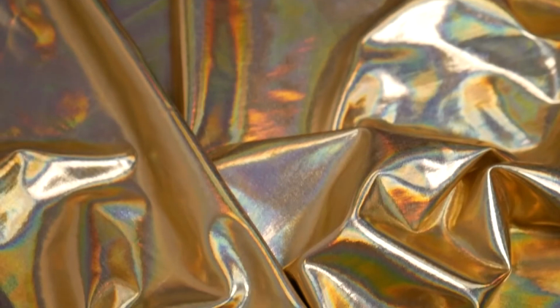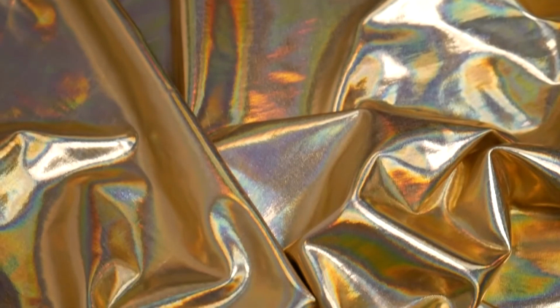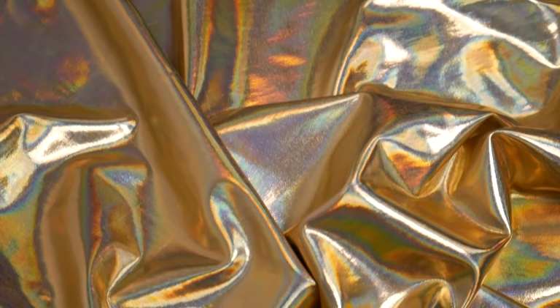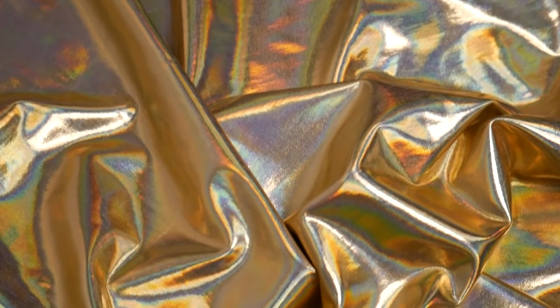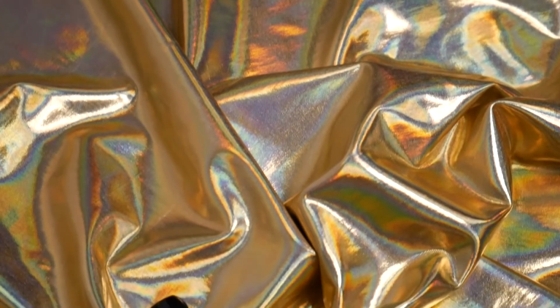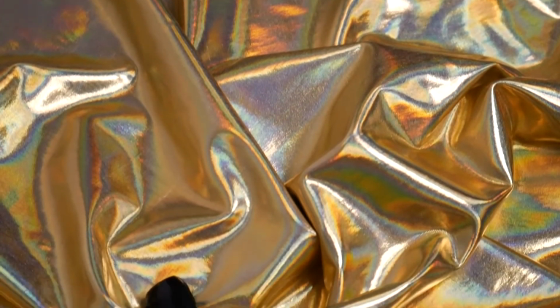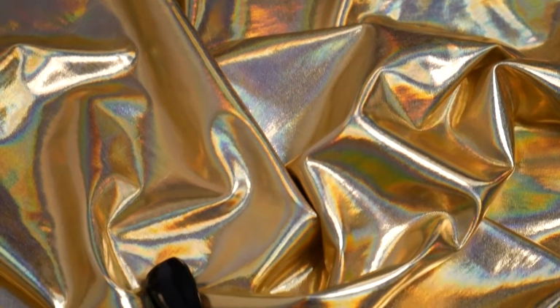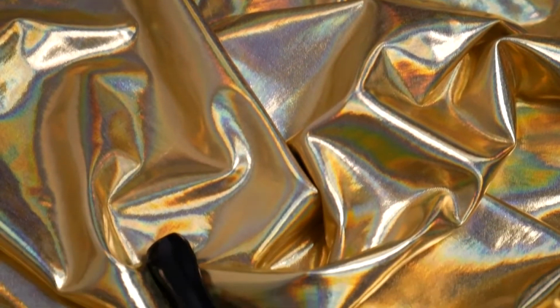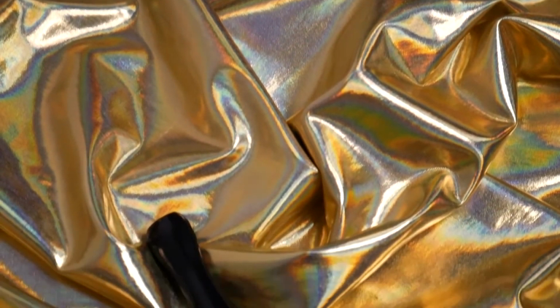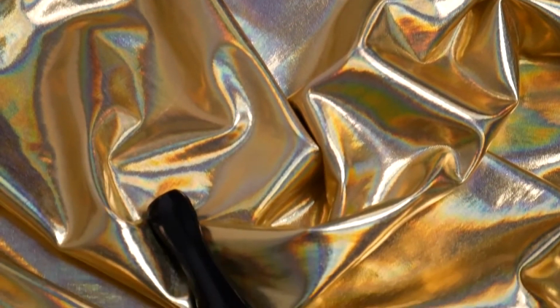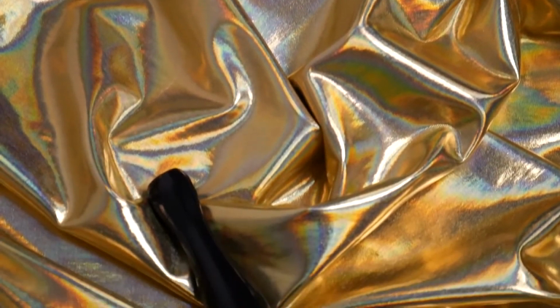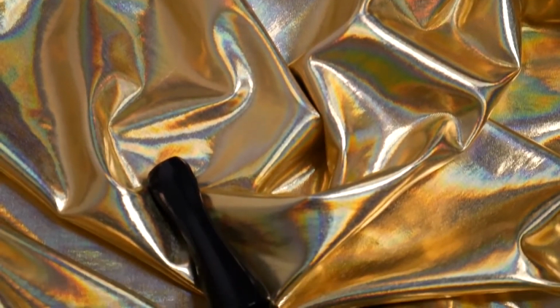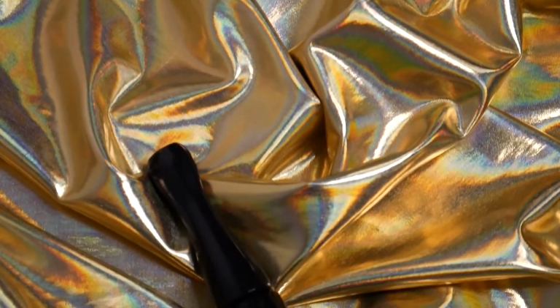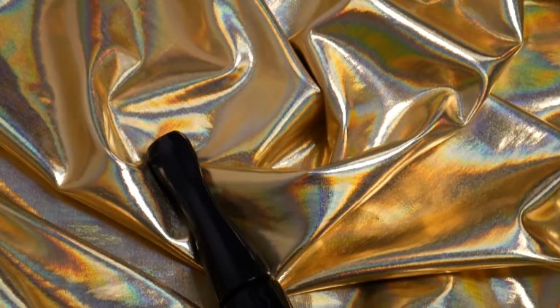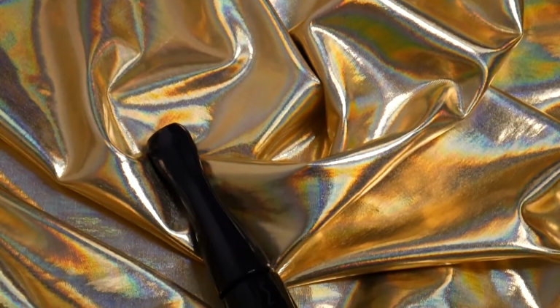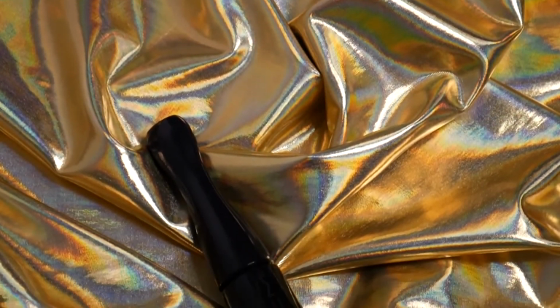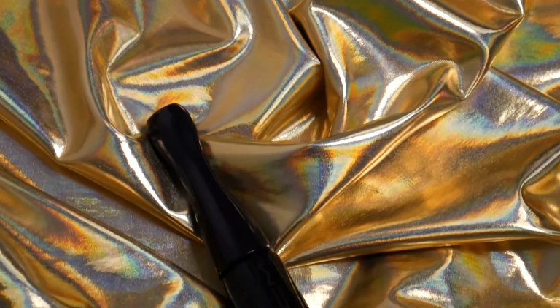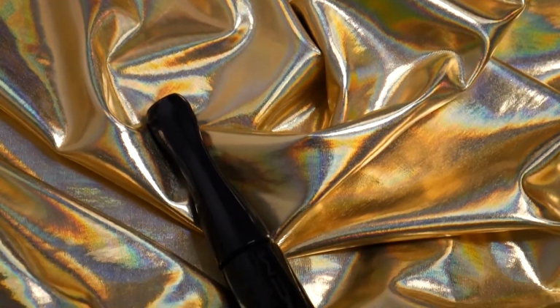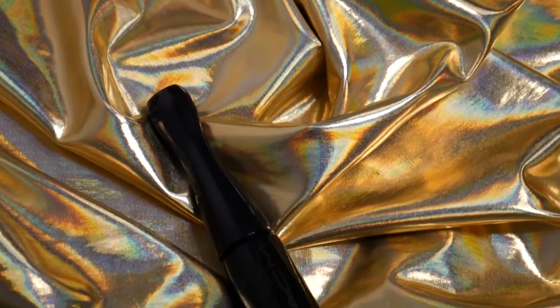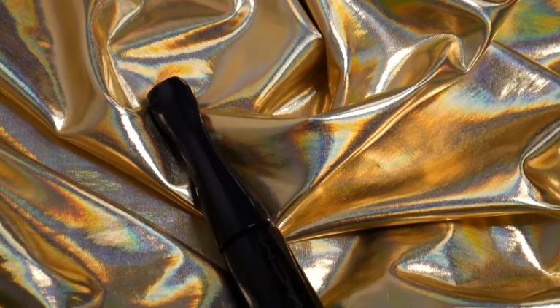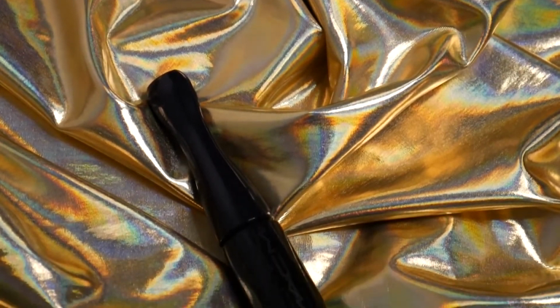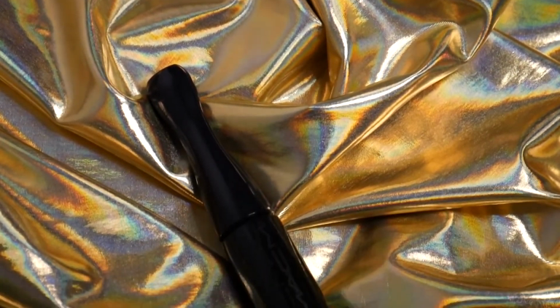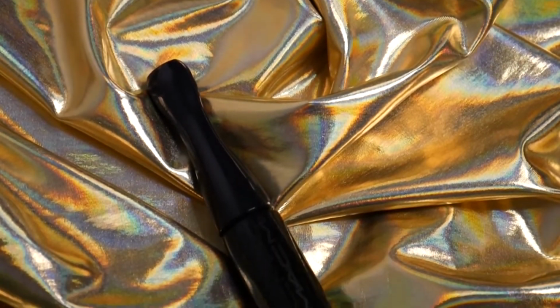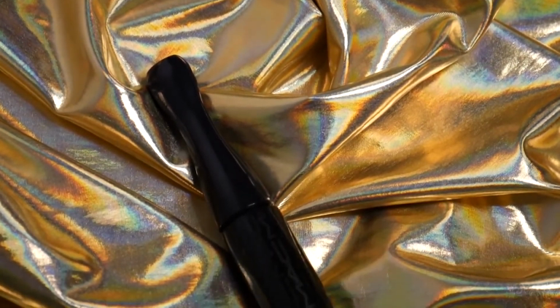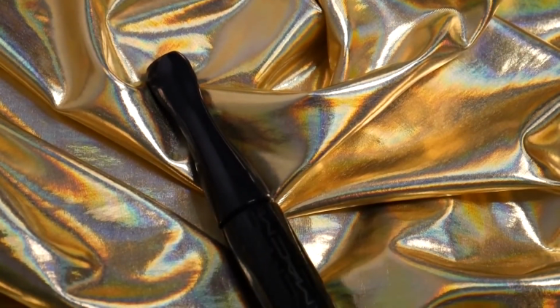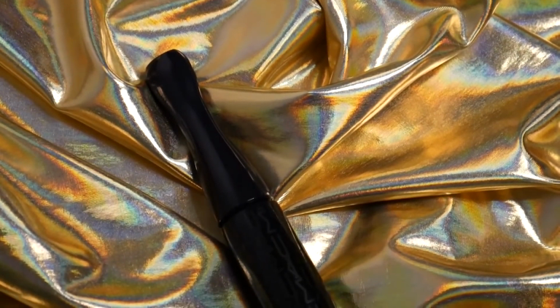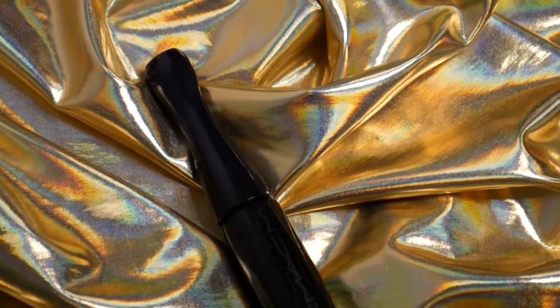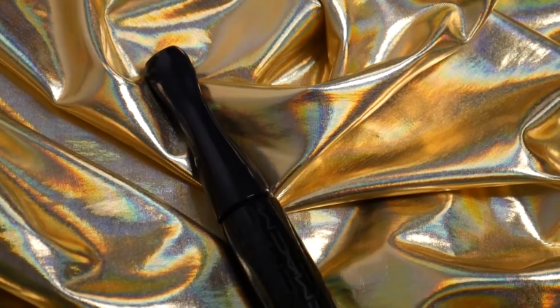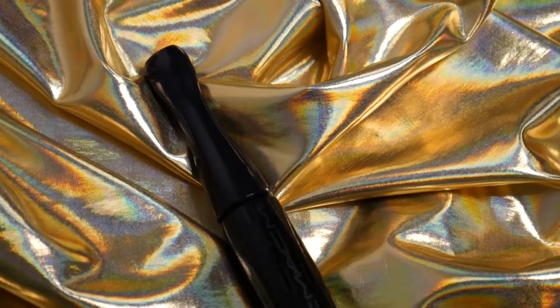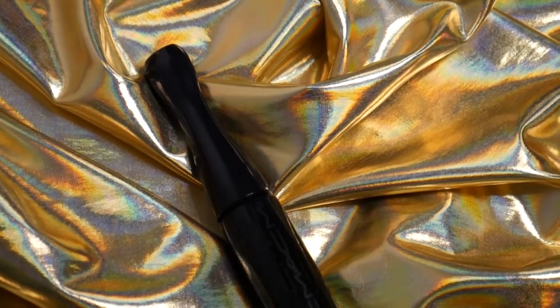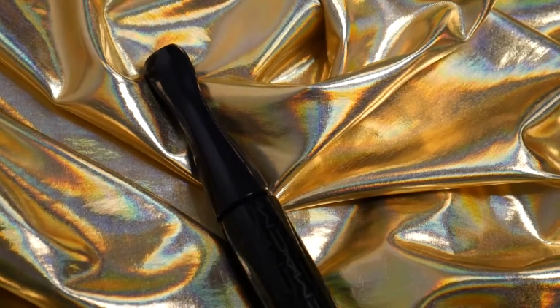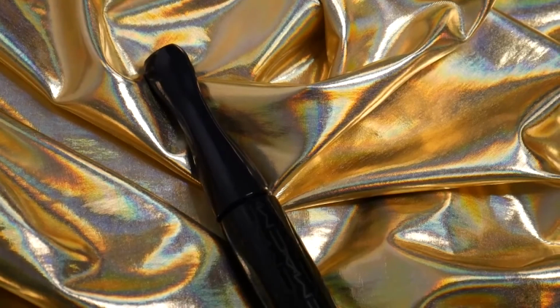Overall, I think I would definitely use the MAC InExtreme Dimension 3D Black Lash Mascara again in the future, and I may be purchasing more.